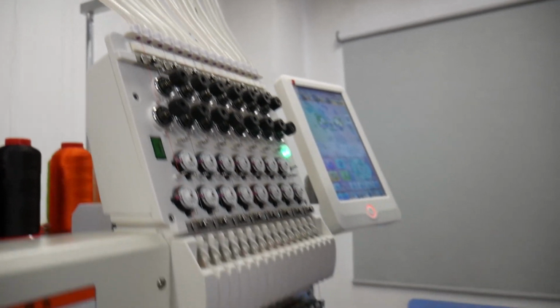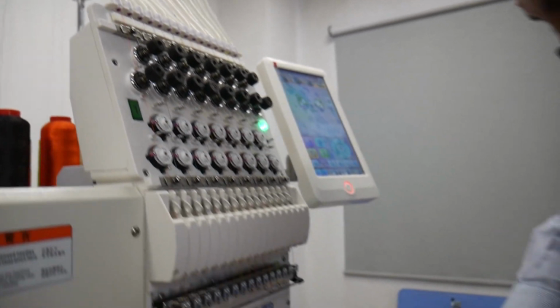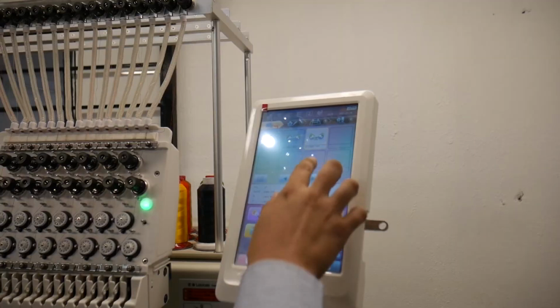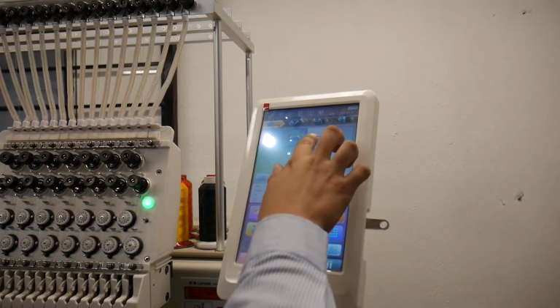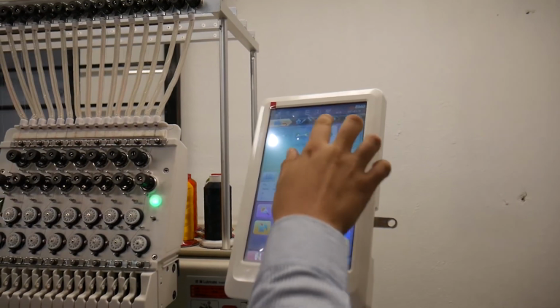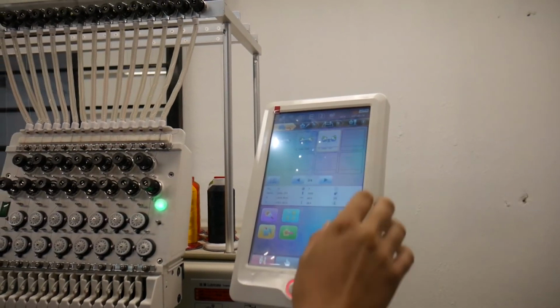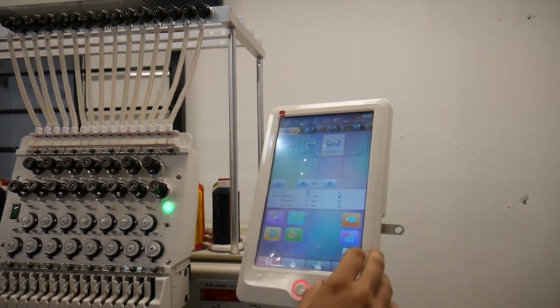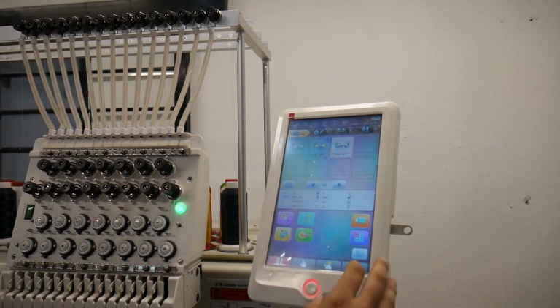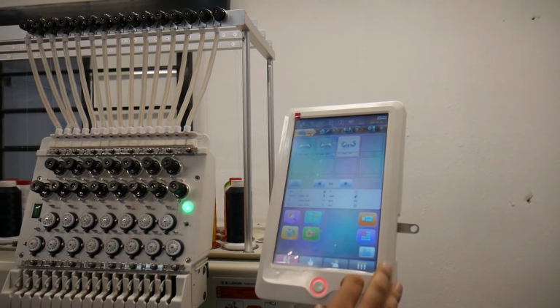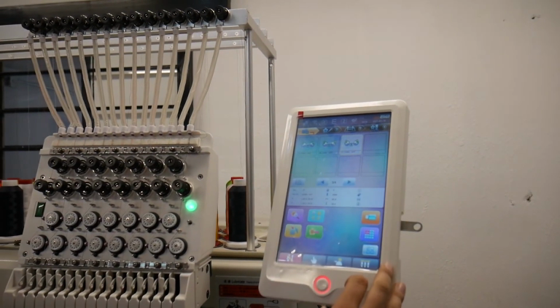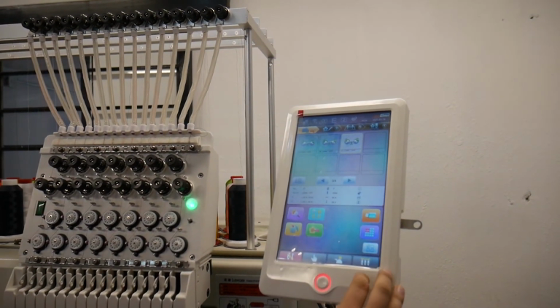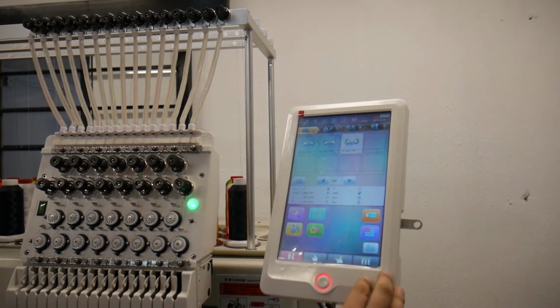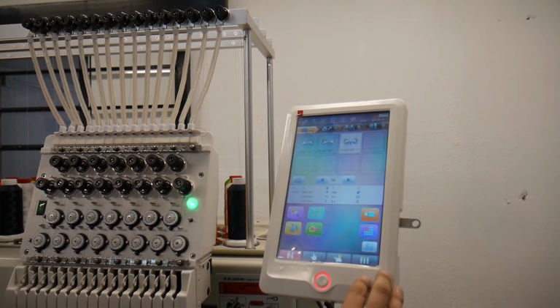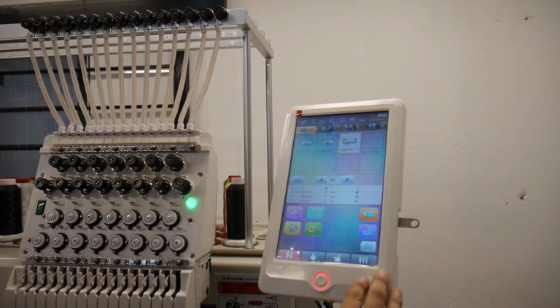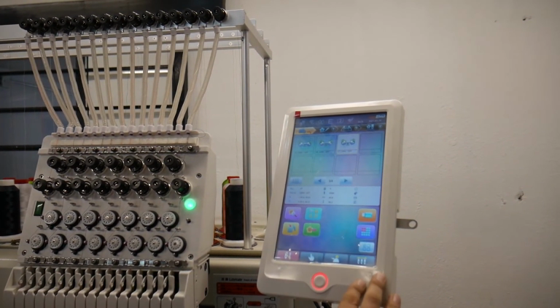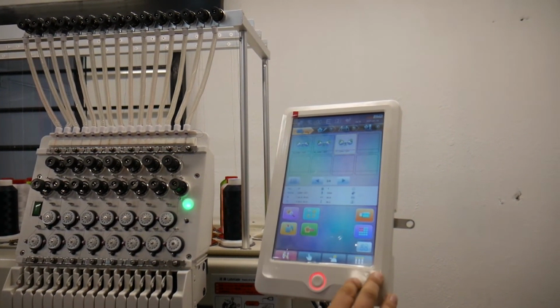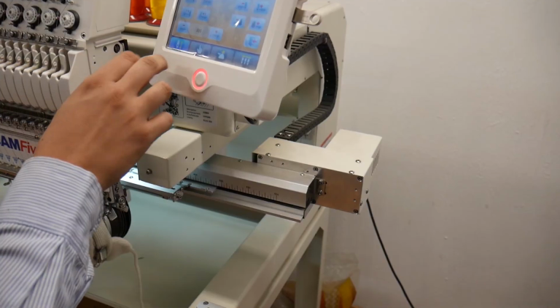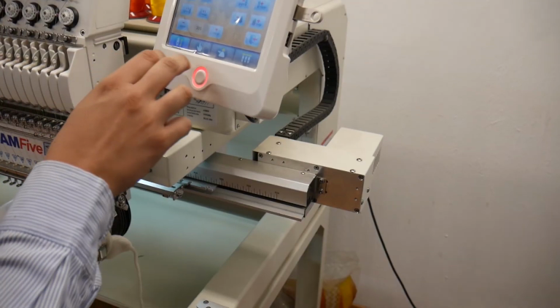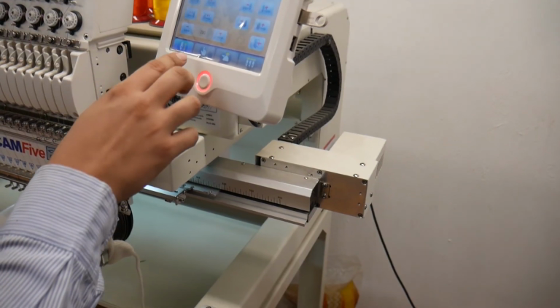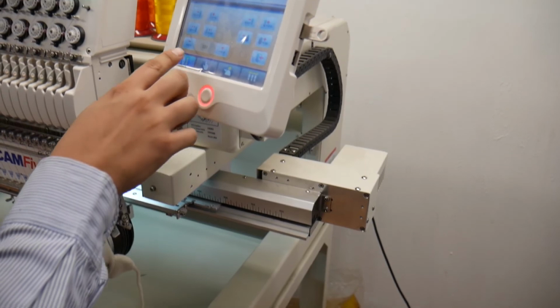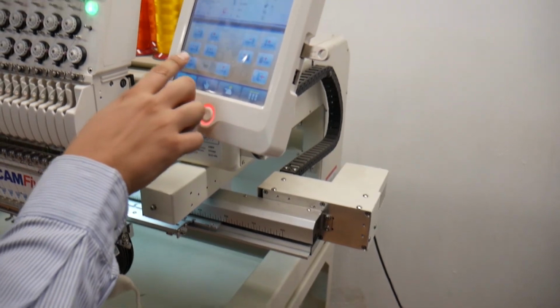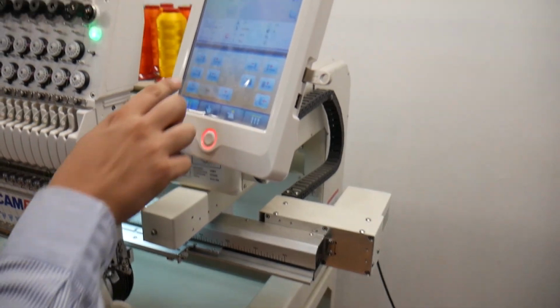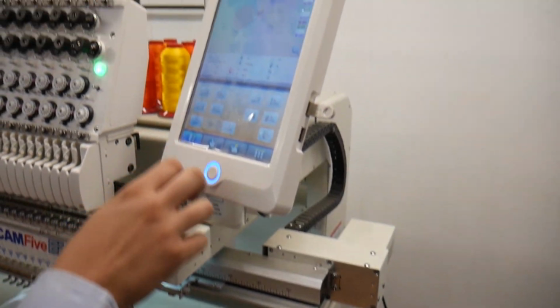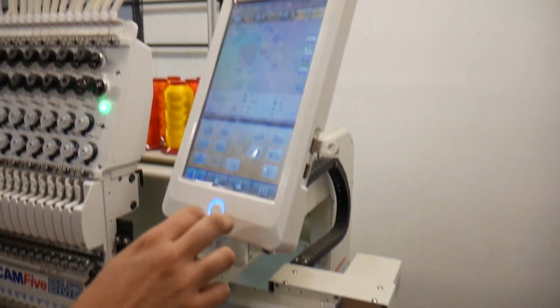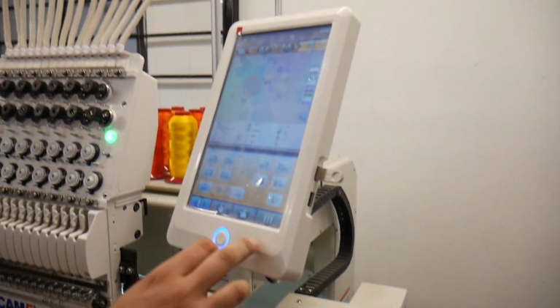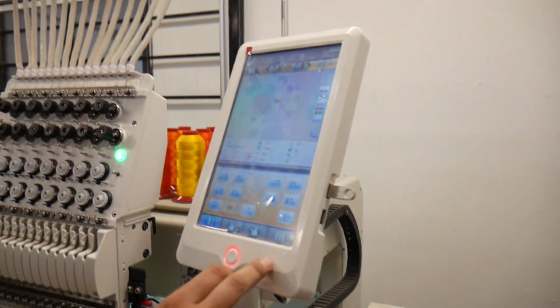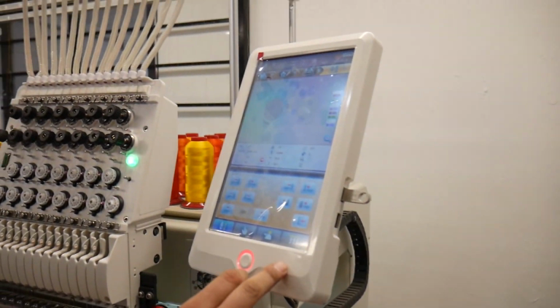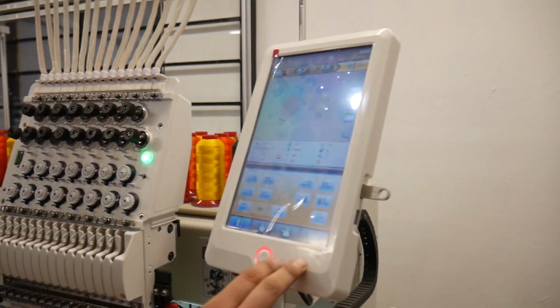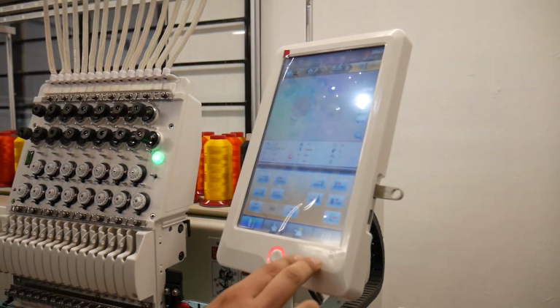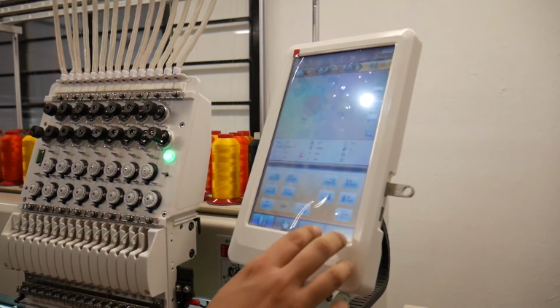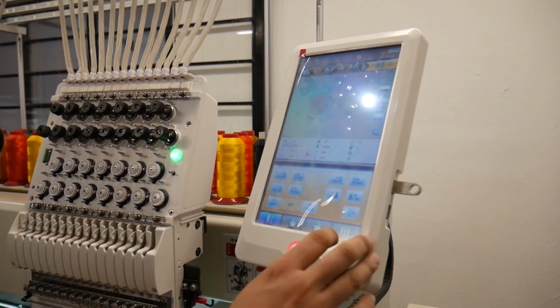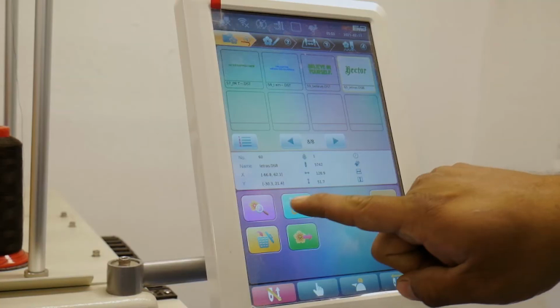Our embroidery machine has some default fonts, and it has a lot of different fonts. It can help you to make a faster job.